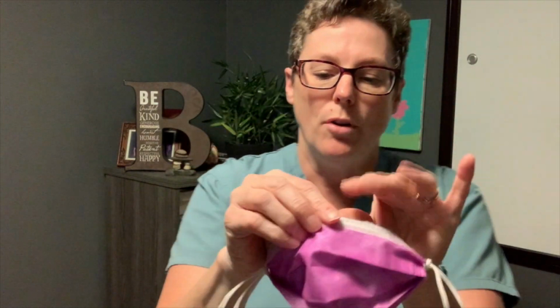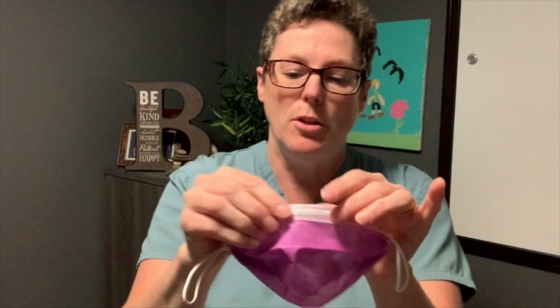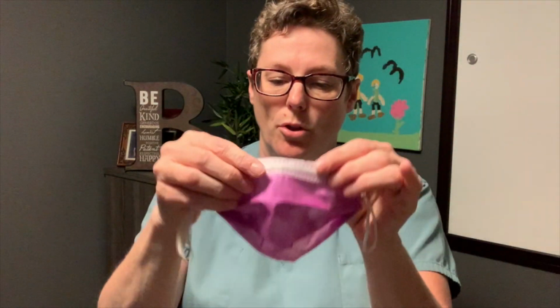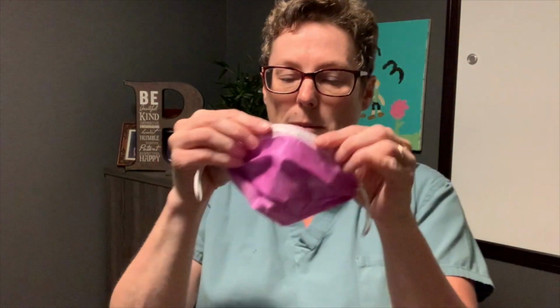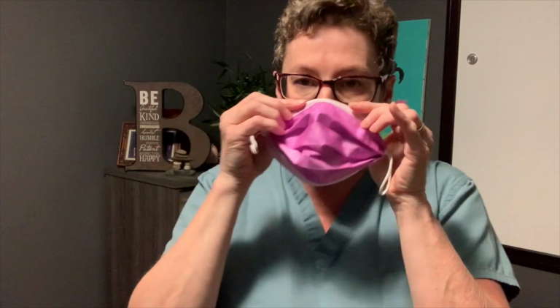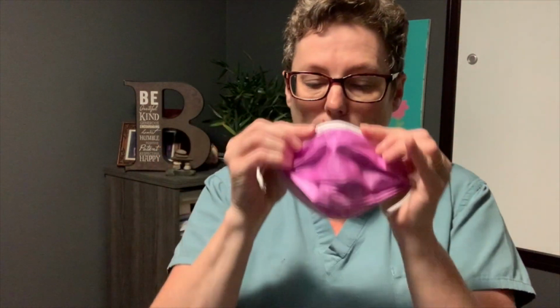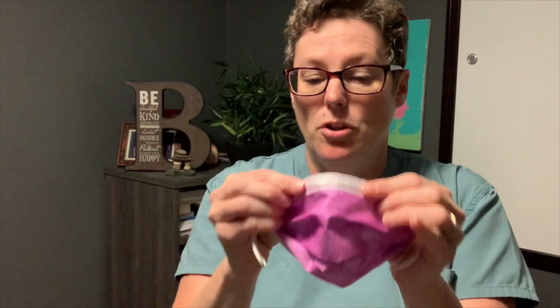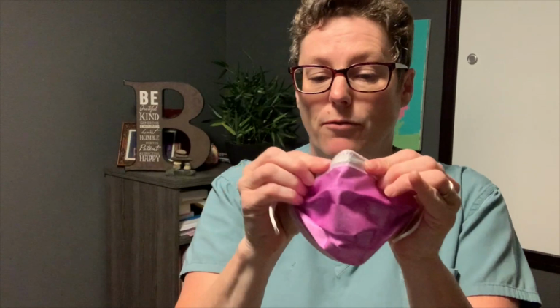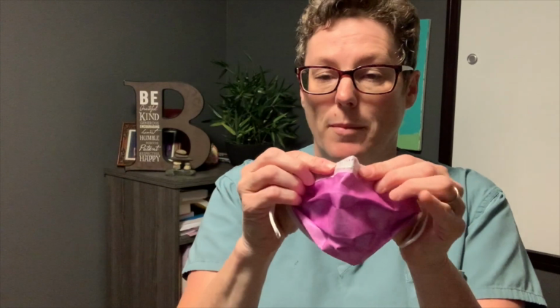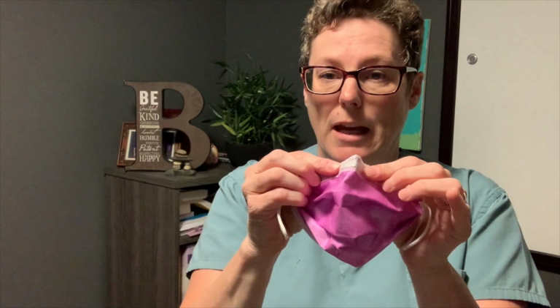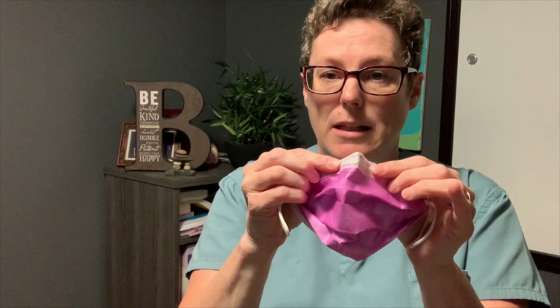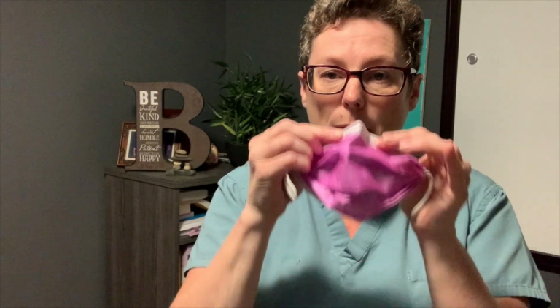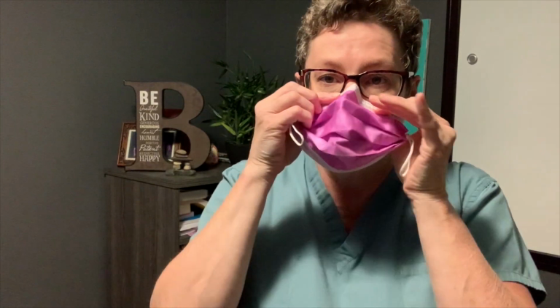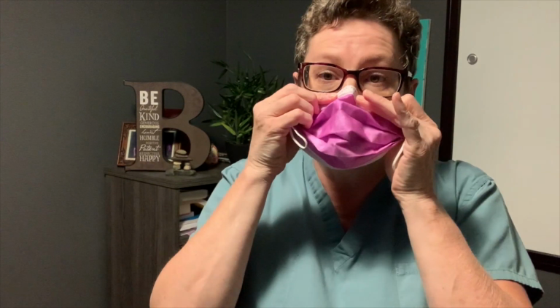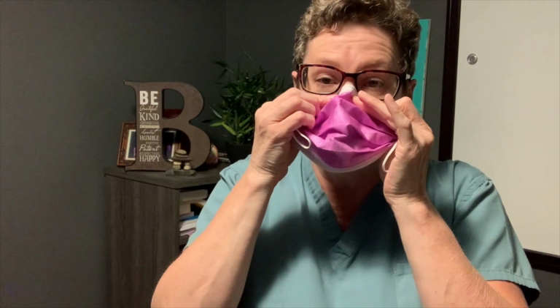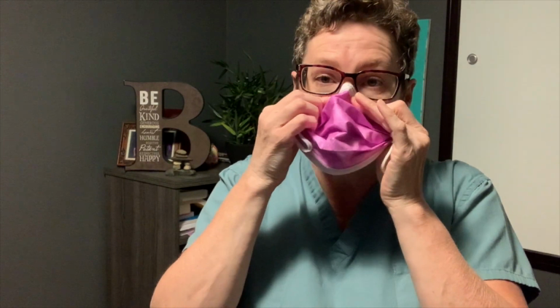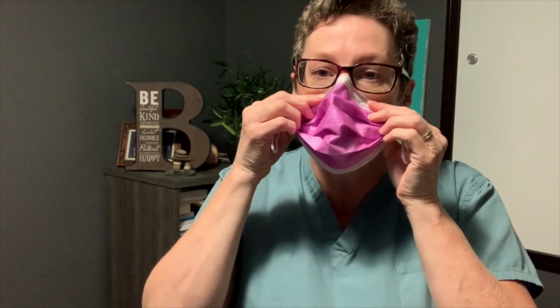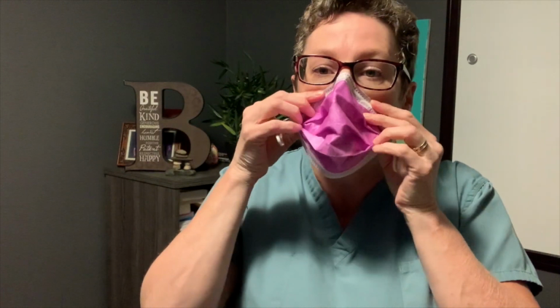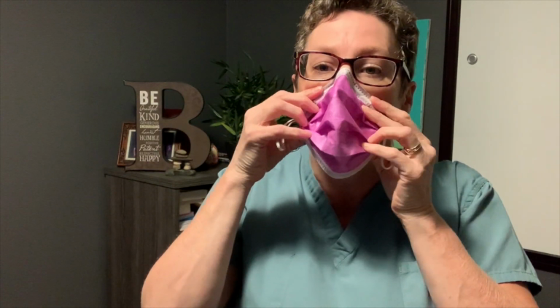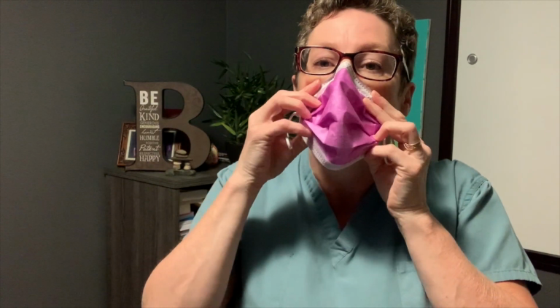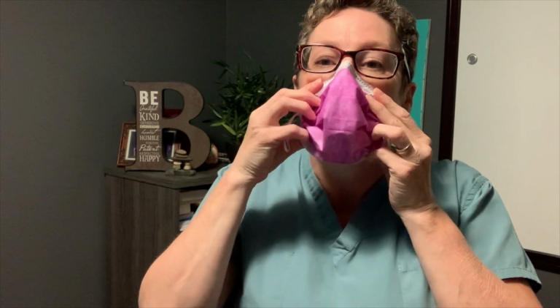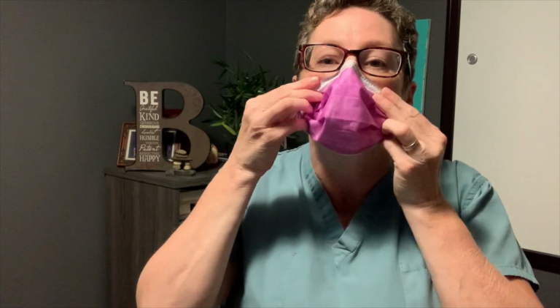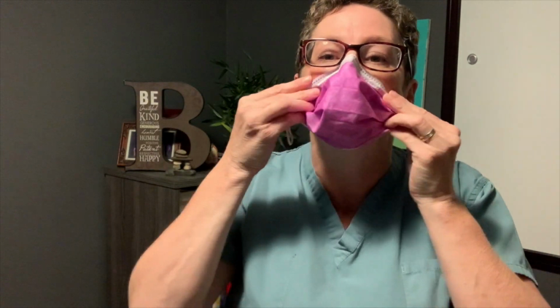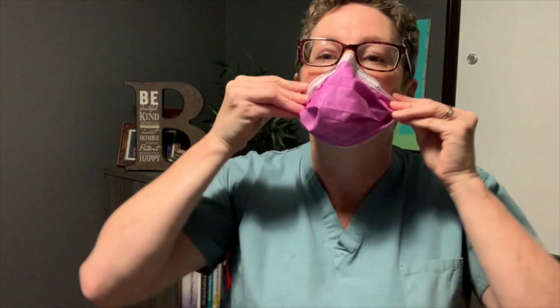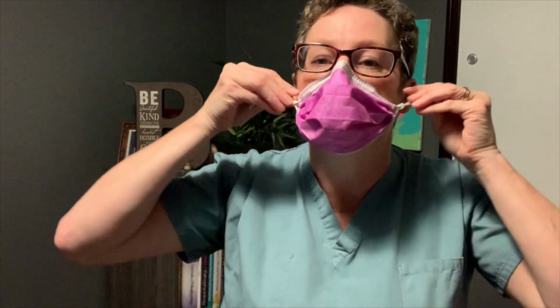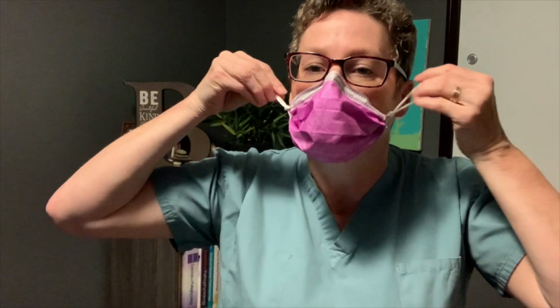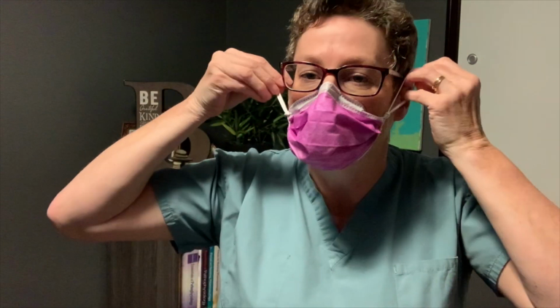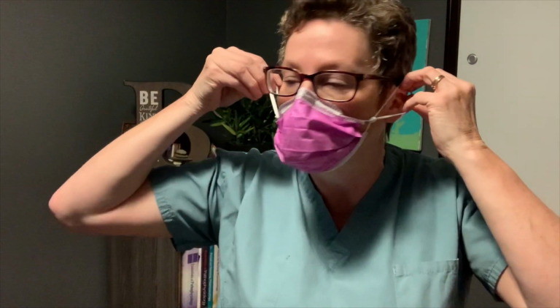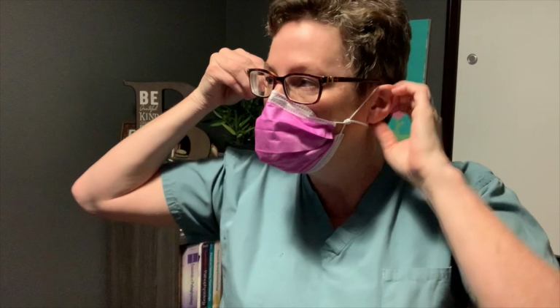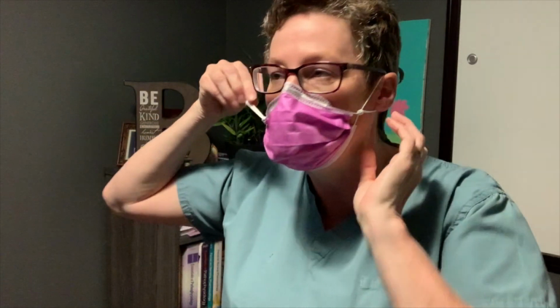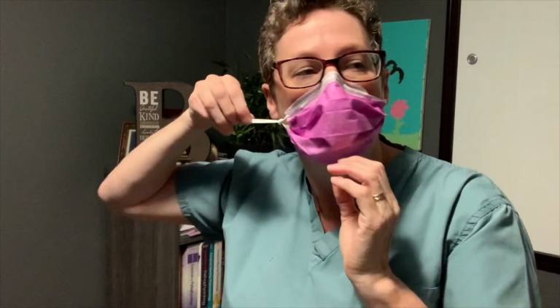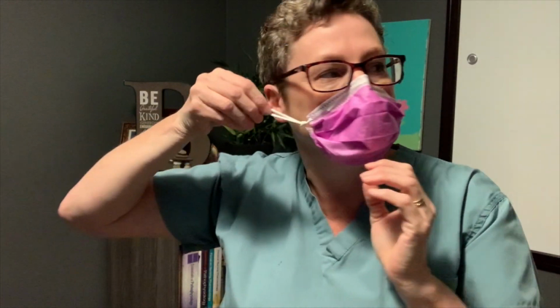Grabbing your nose piece, you can form that ahead of time or you can form it as it's on. Under the chin, loop the ears.